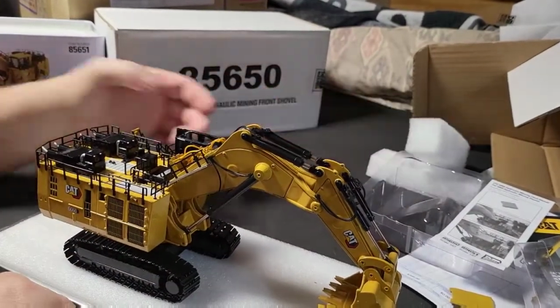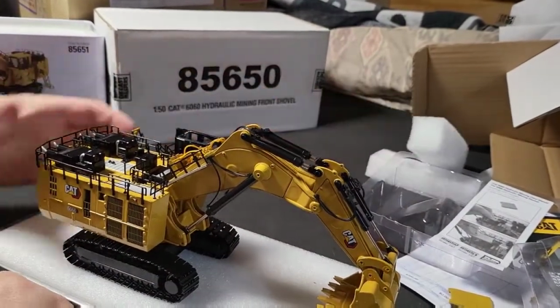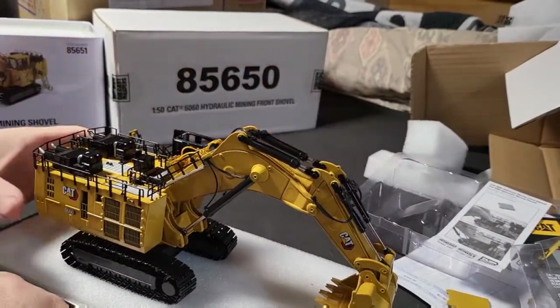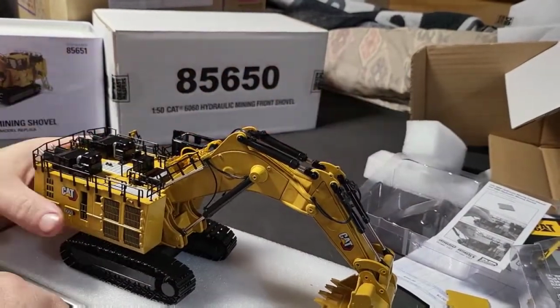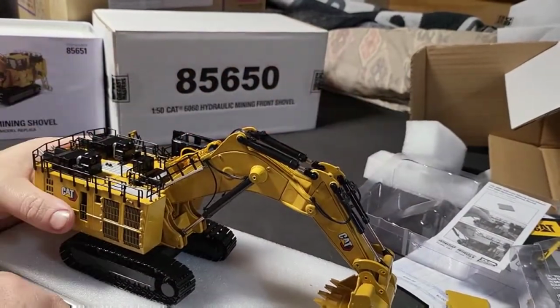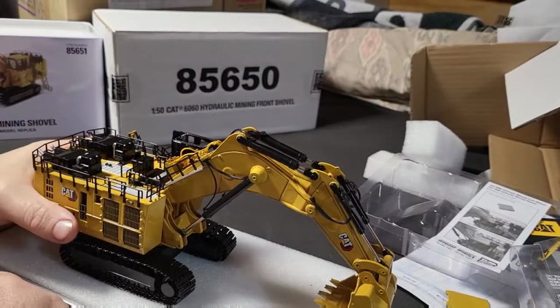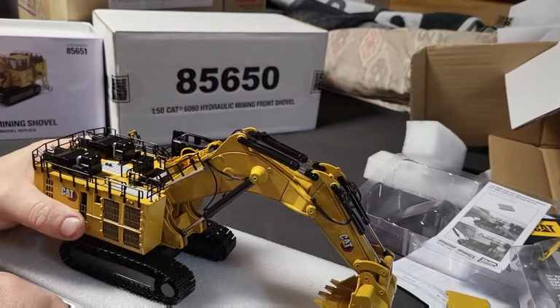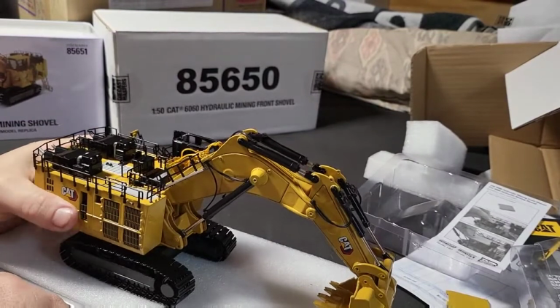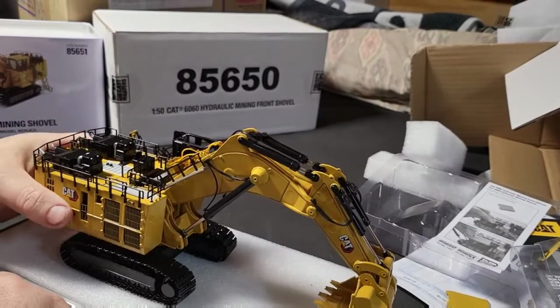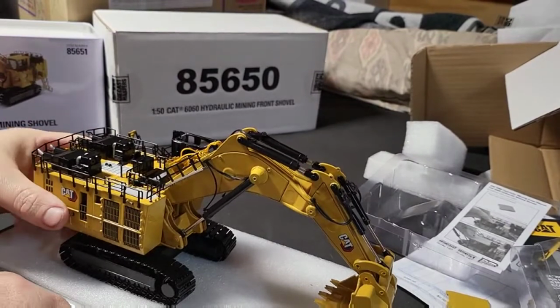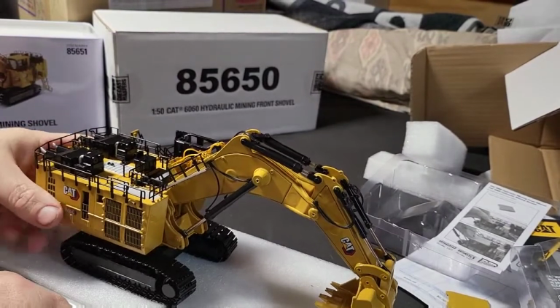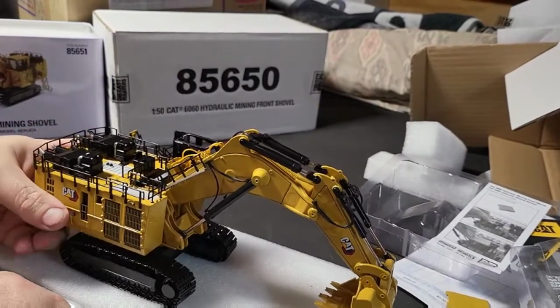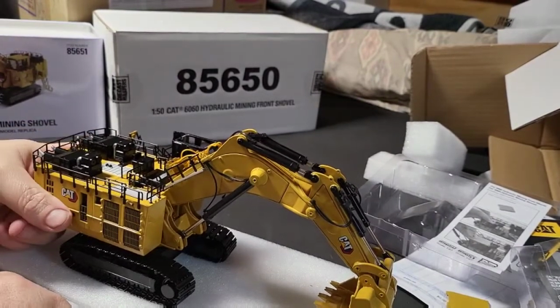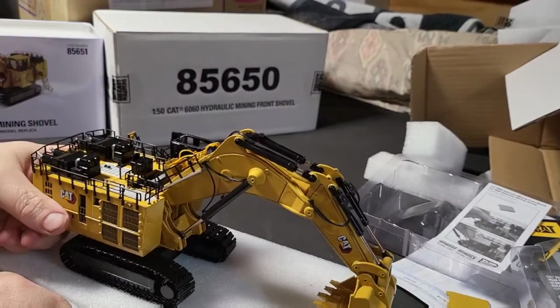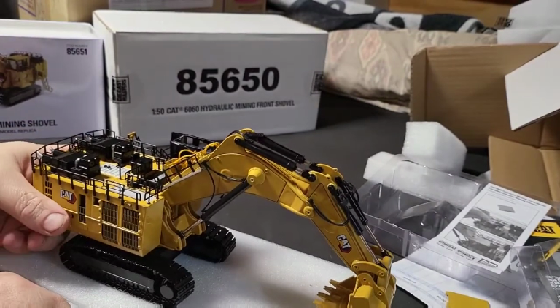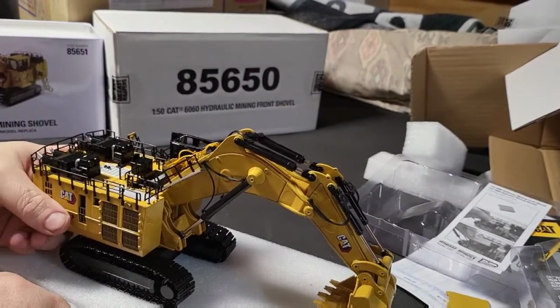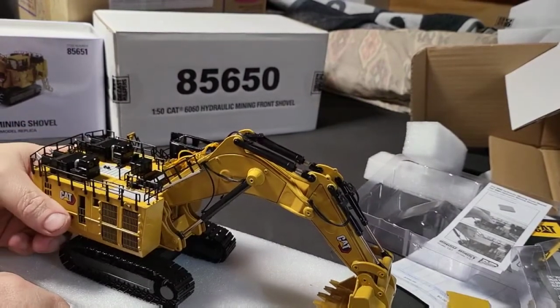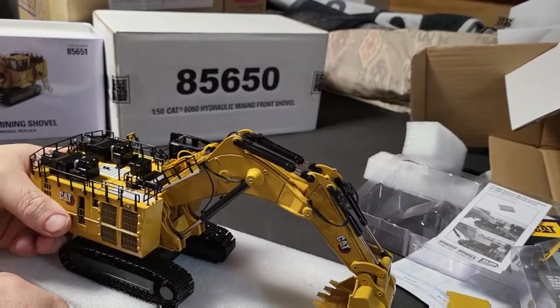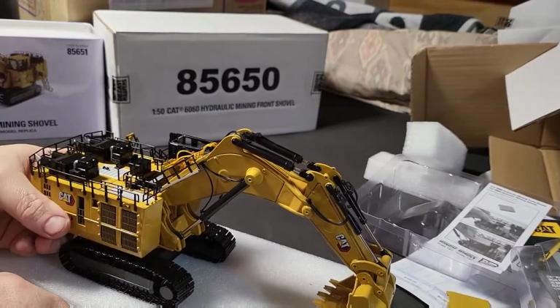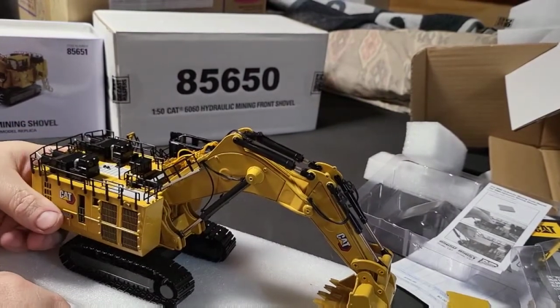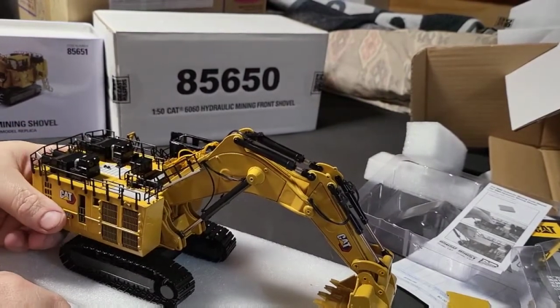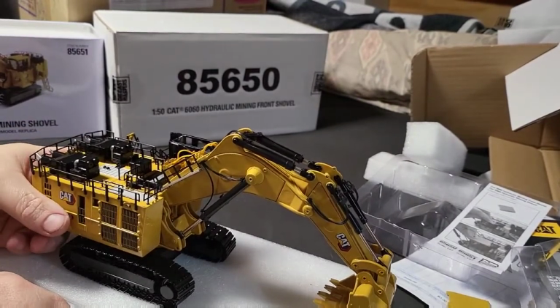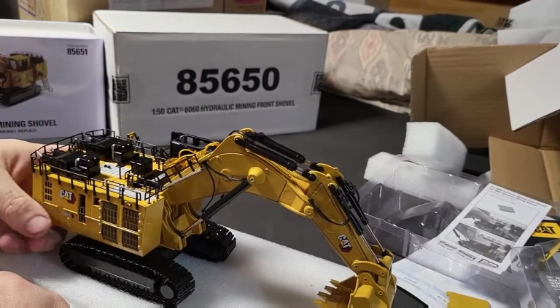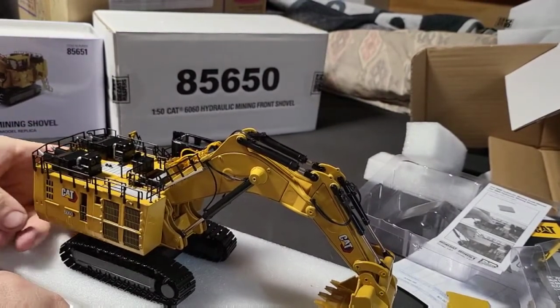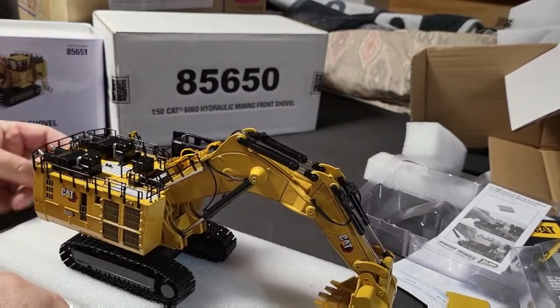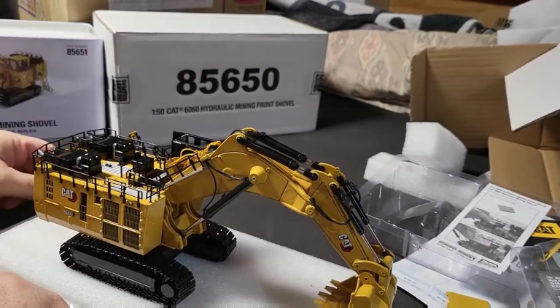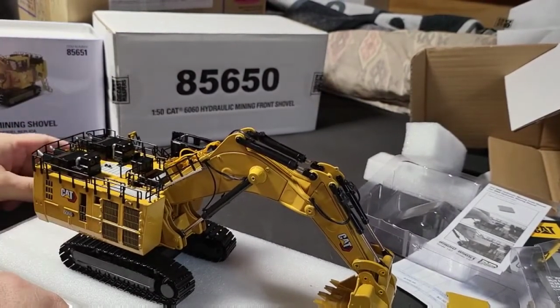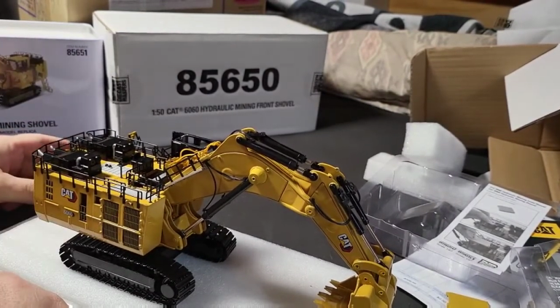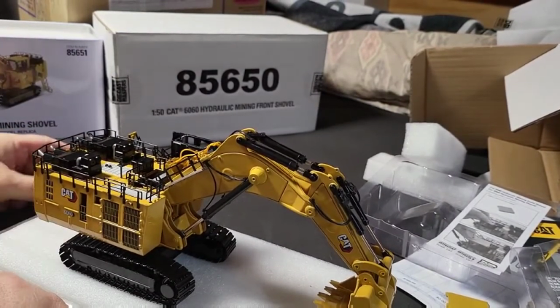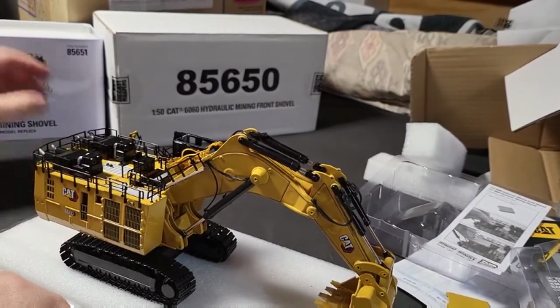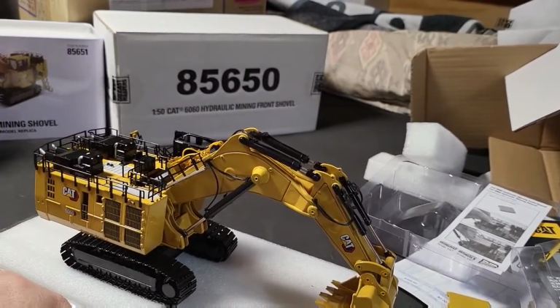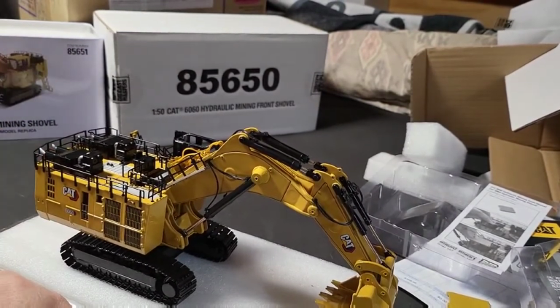Should we open the other one? The other one is just a forward shovel.